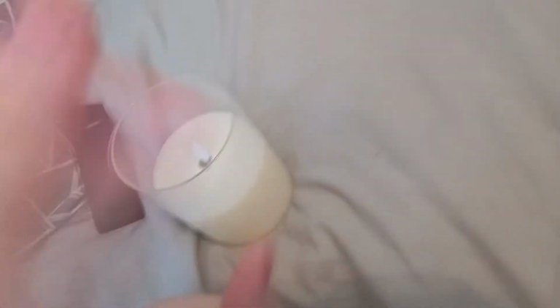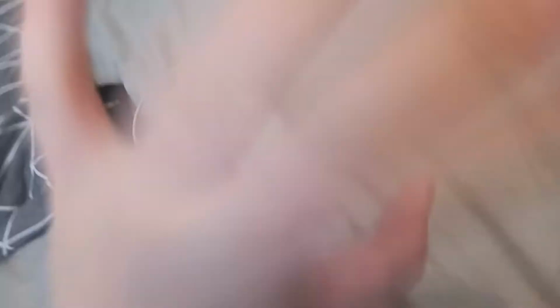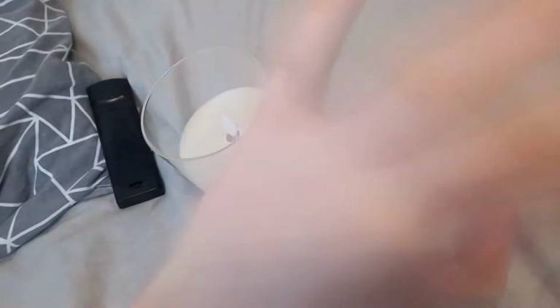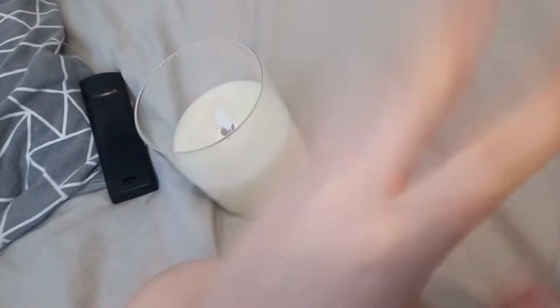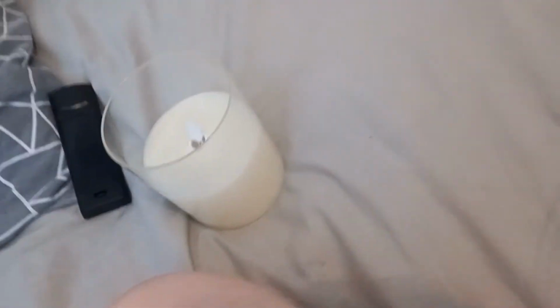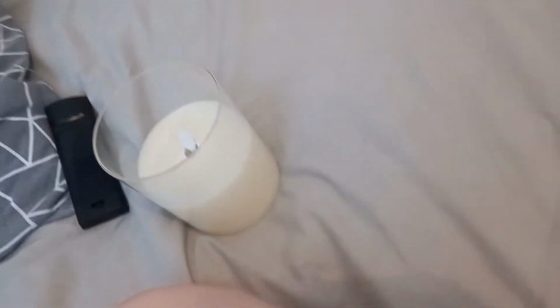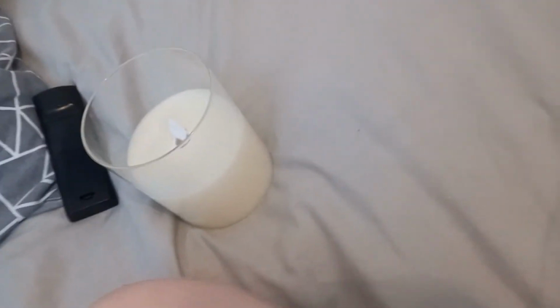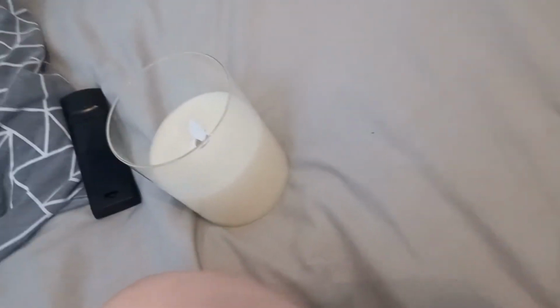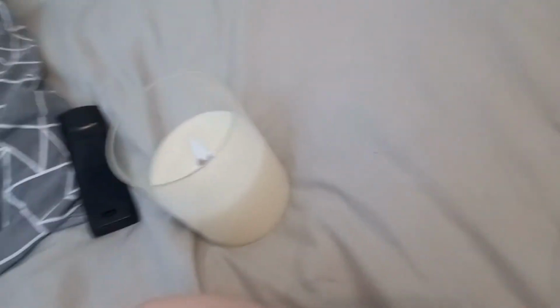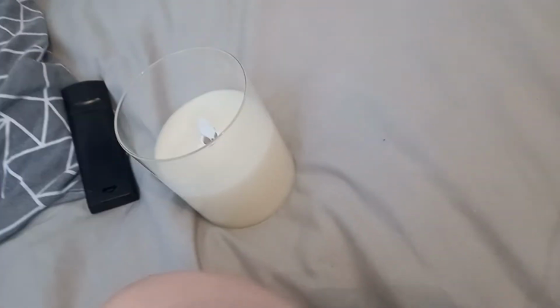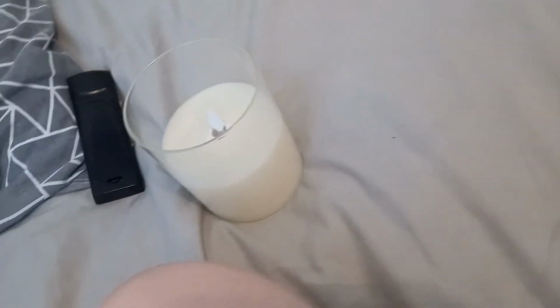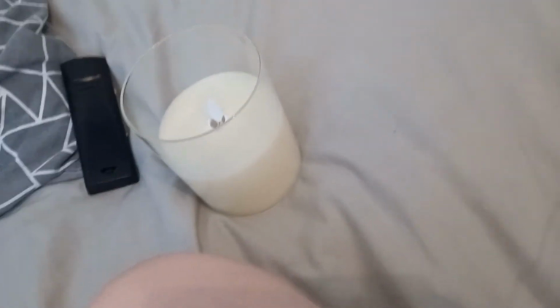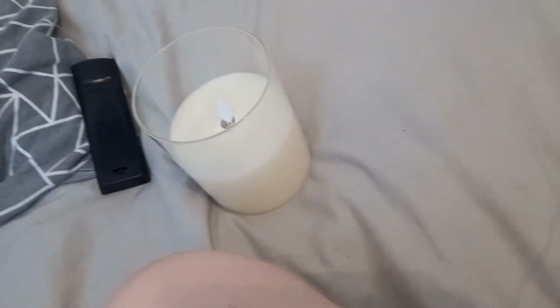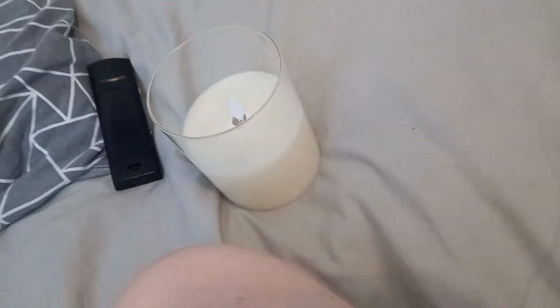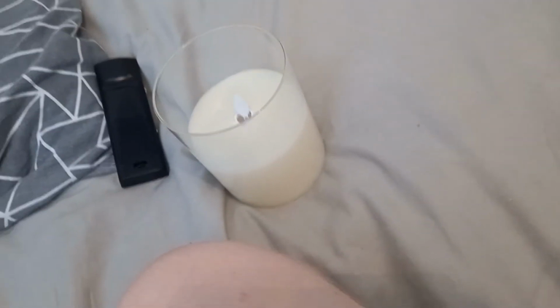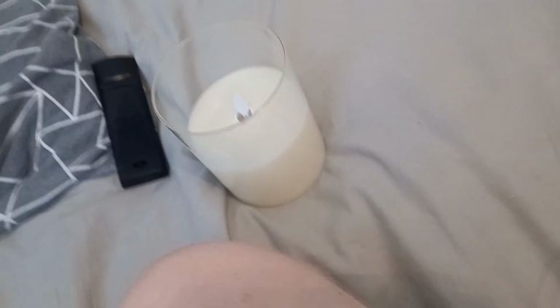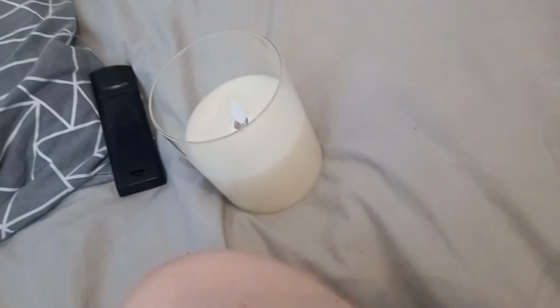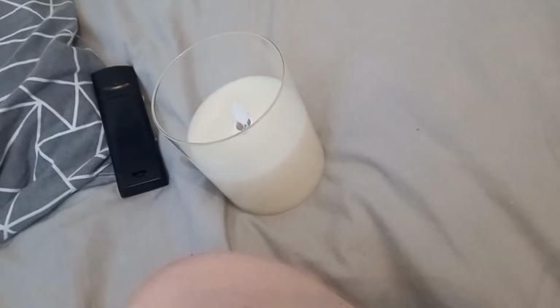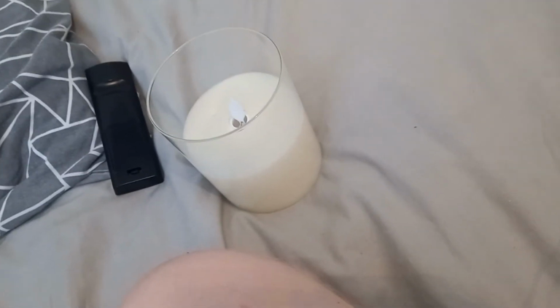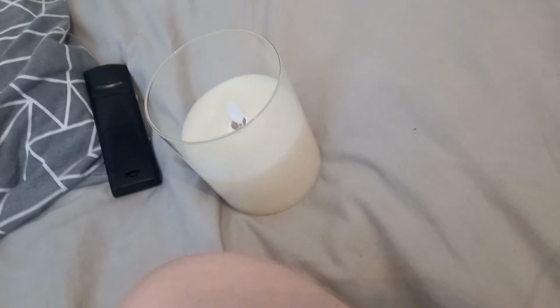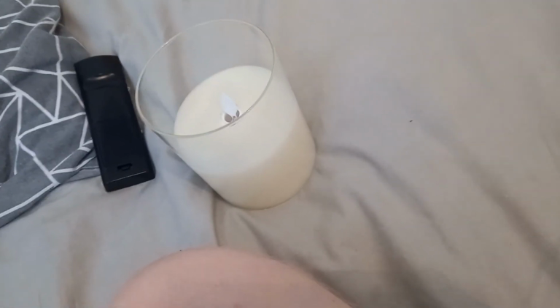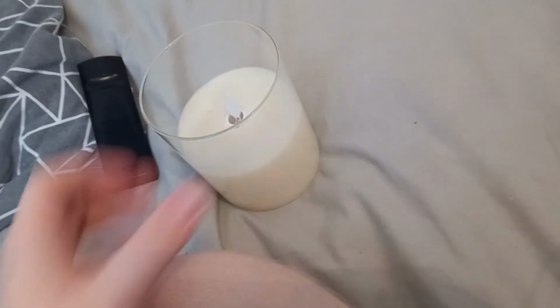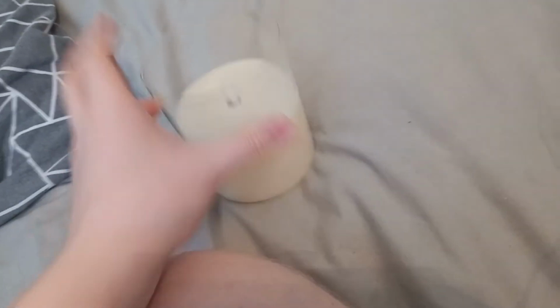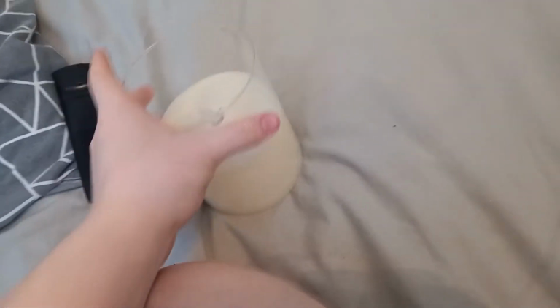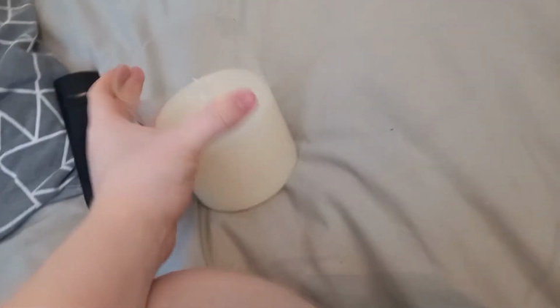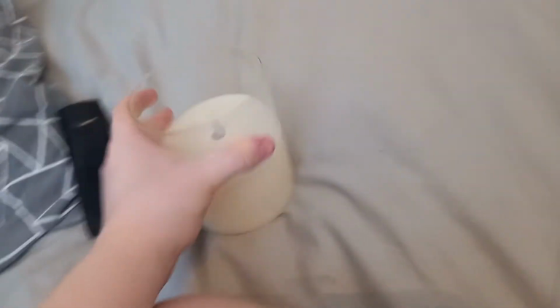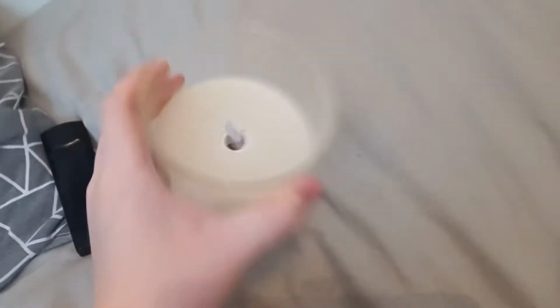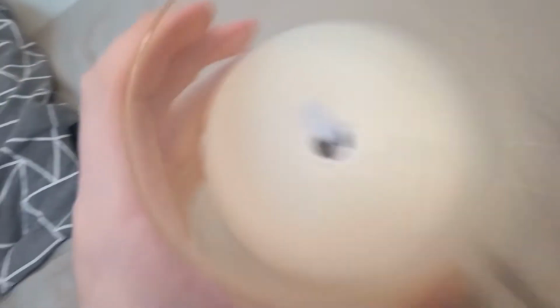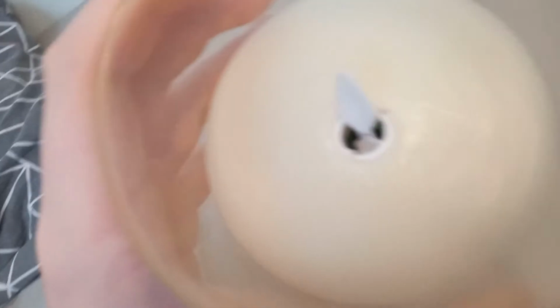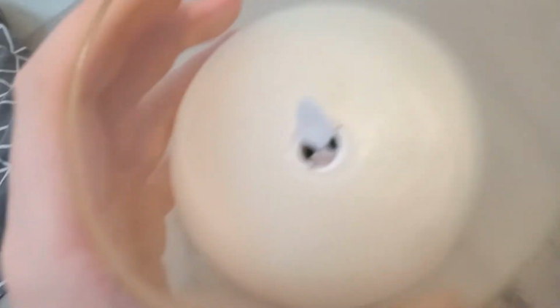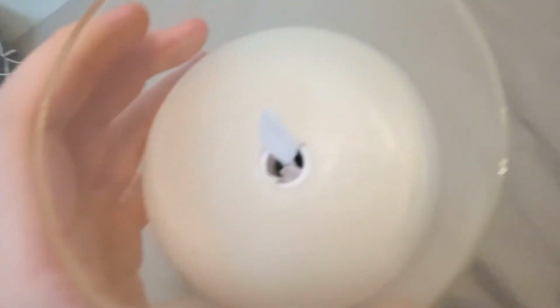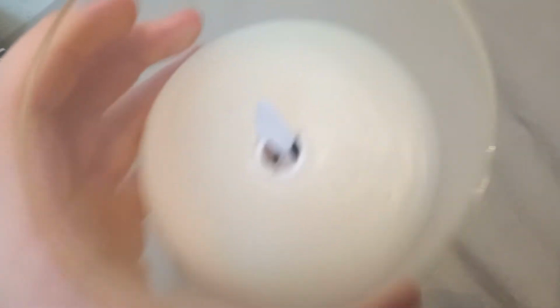Hello everybody, today I'm going to teach you how to put the remote into that candle.